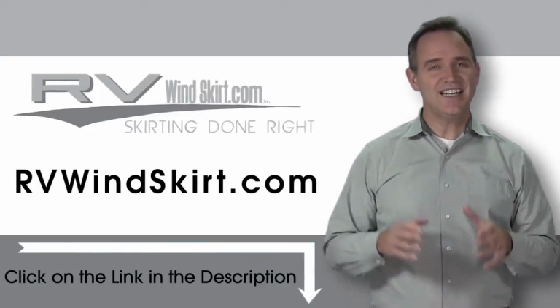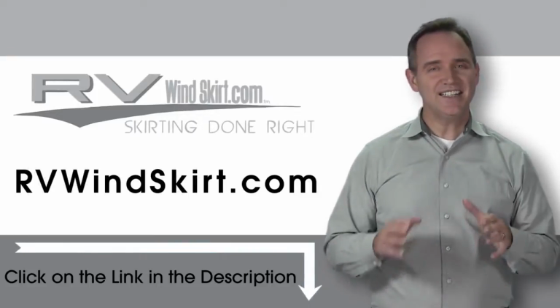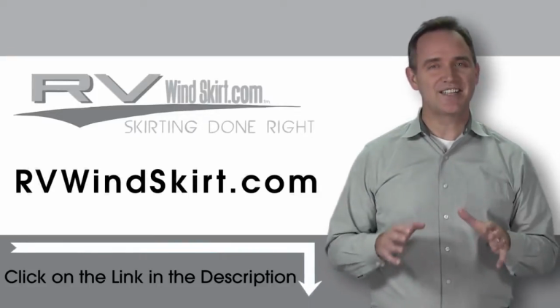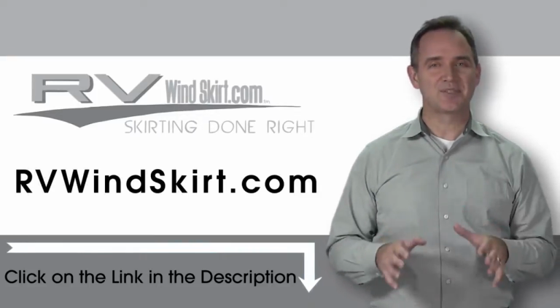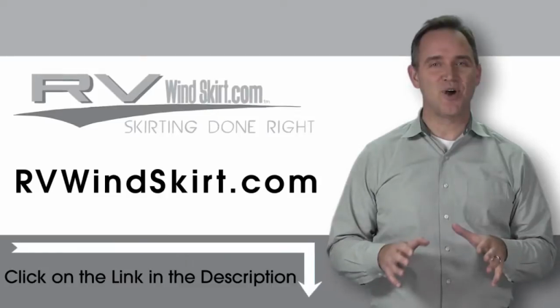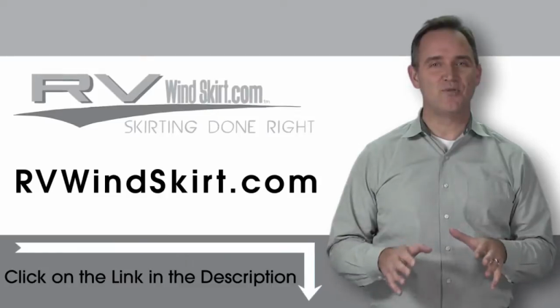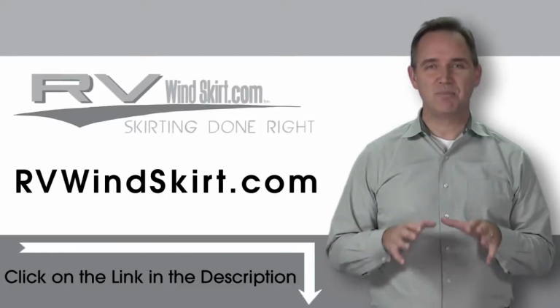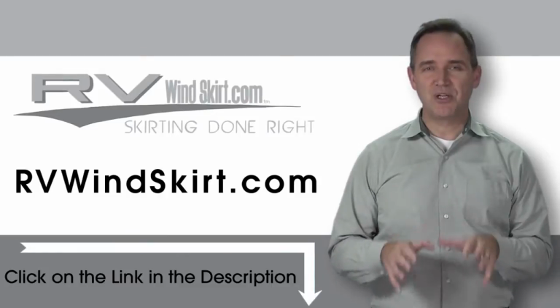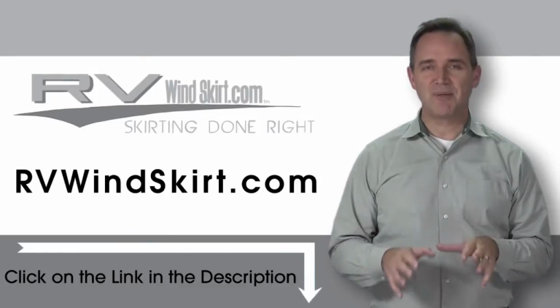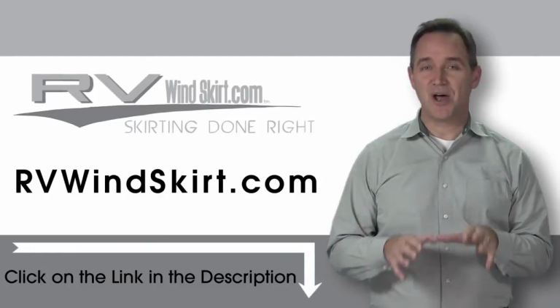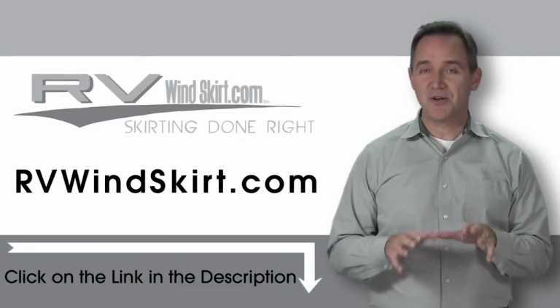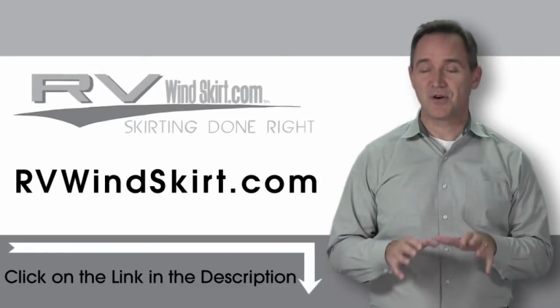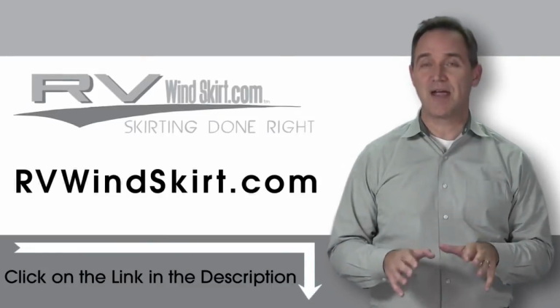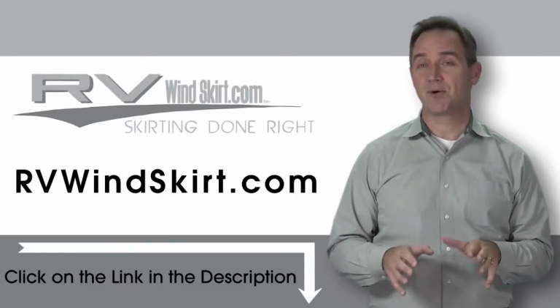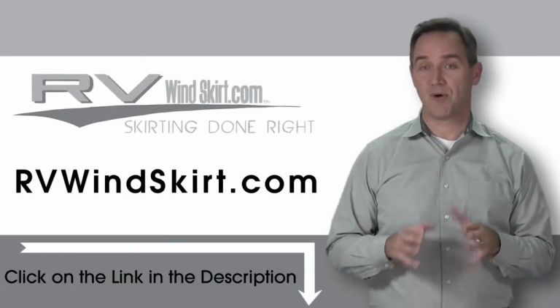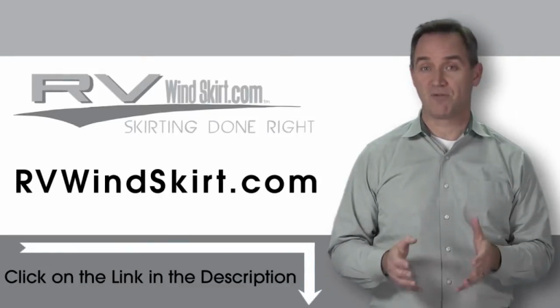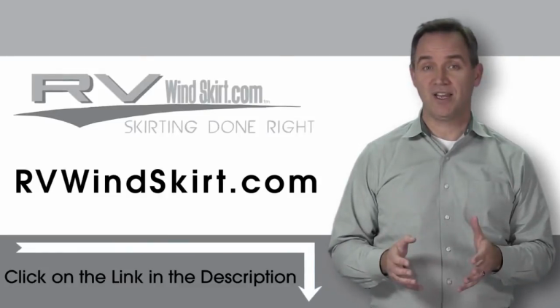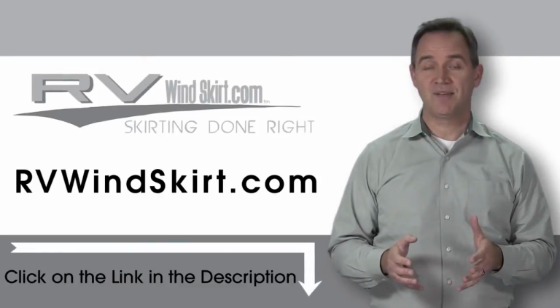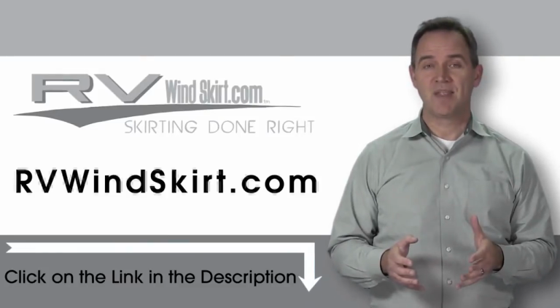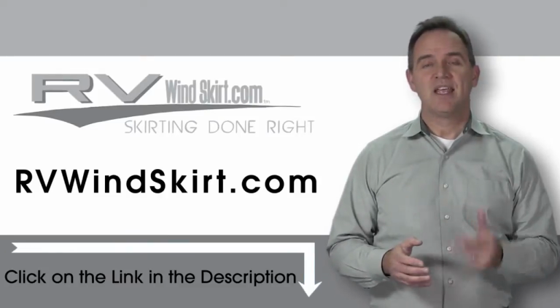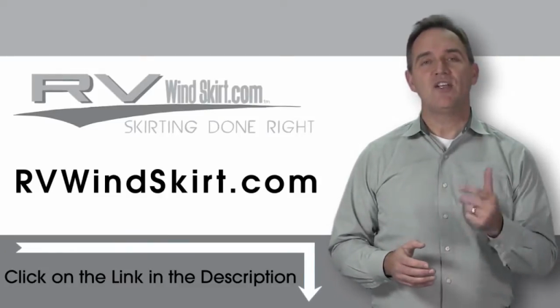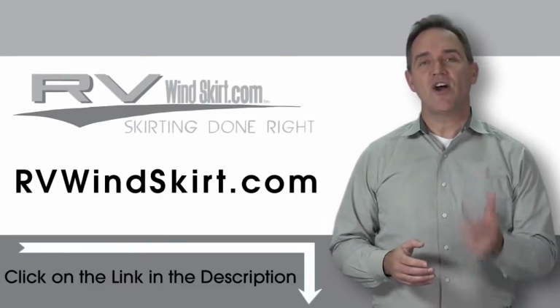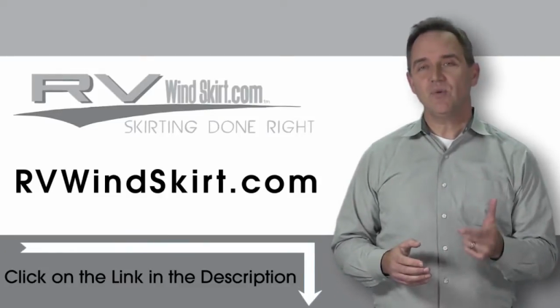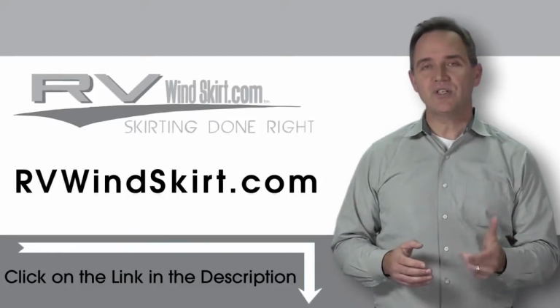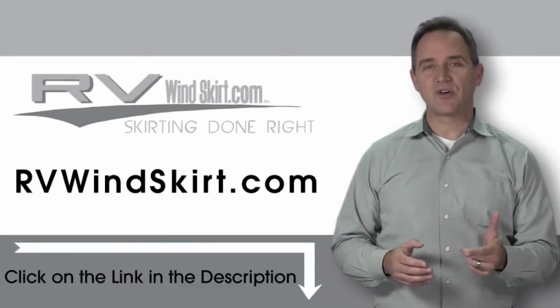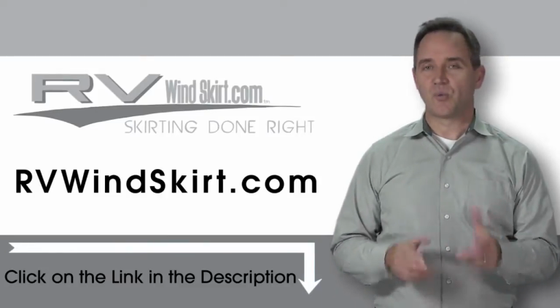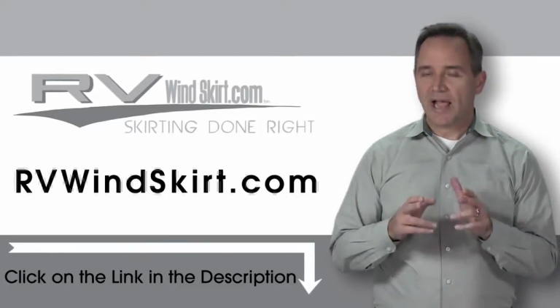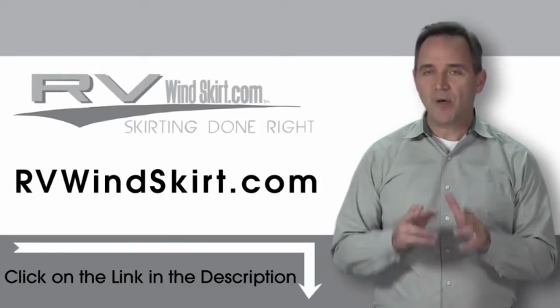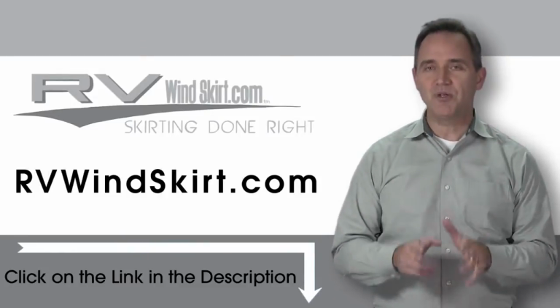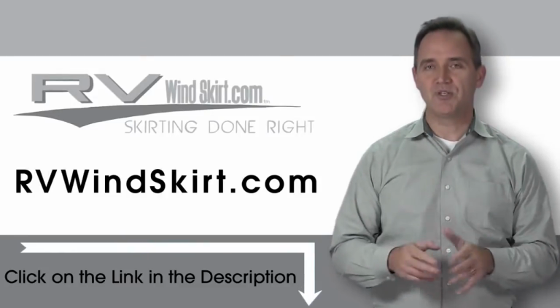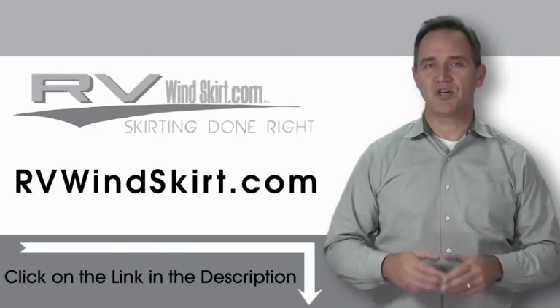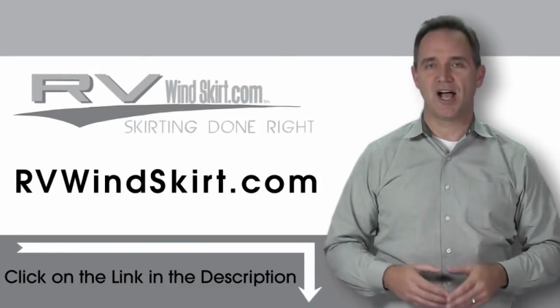Need to stop snow from building up under your camper or RV? The RV windskirt will help you do the job.